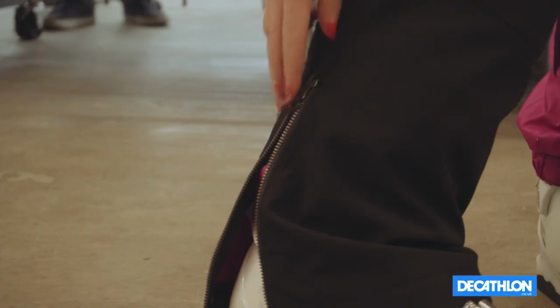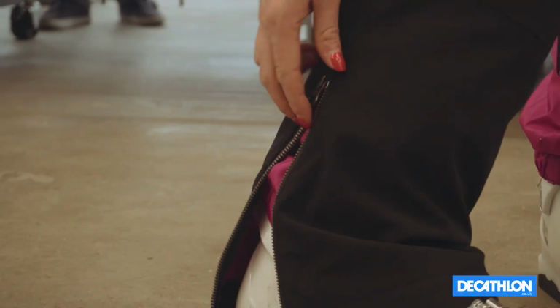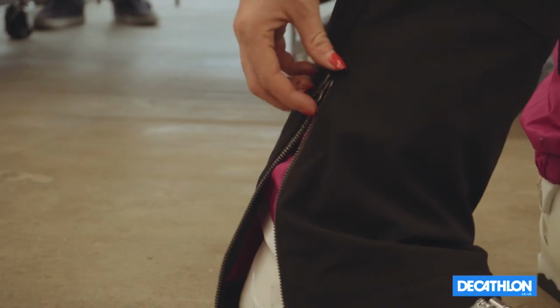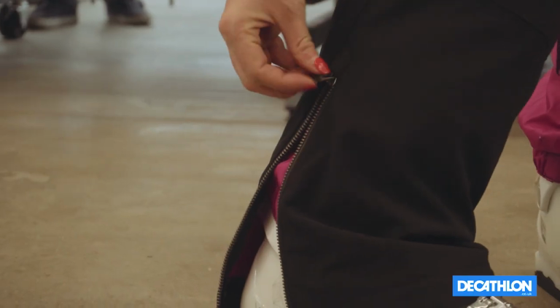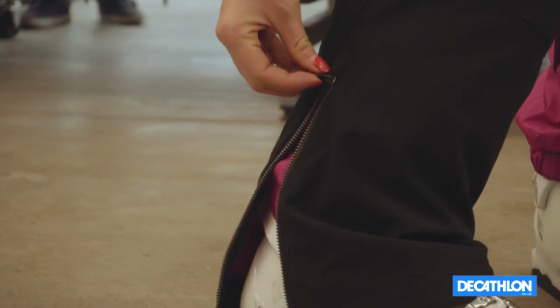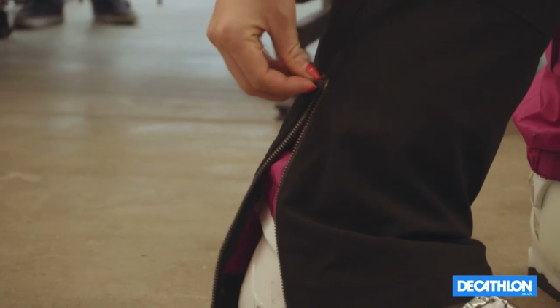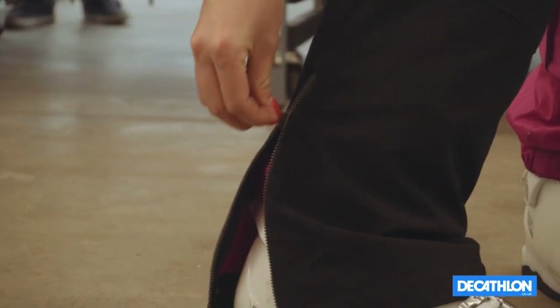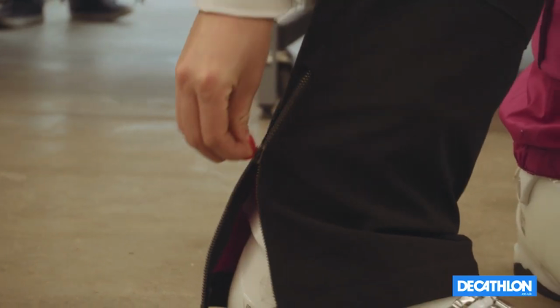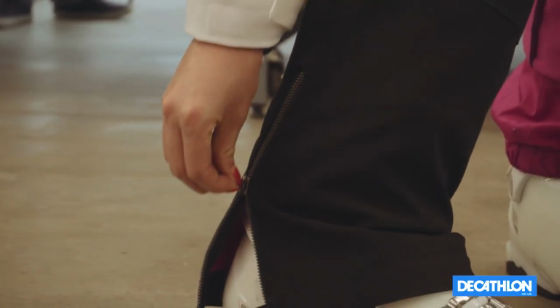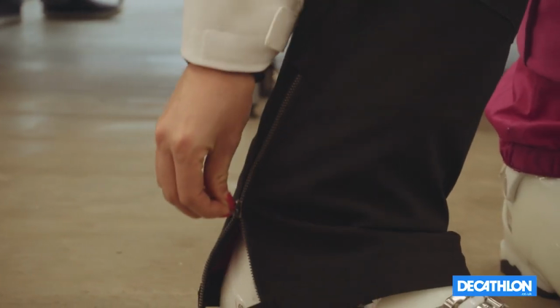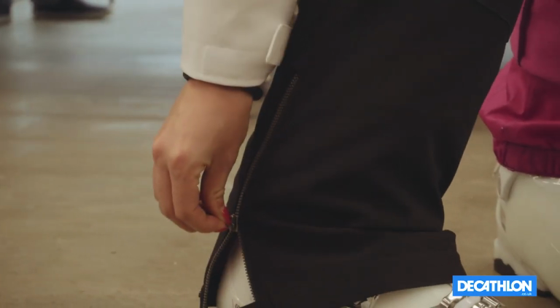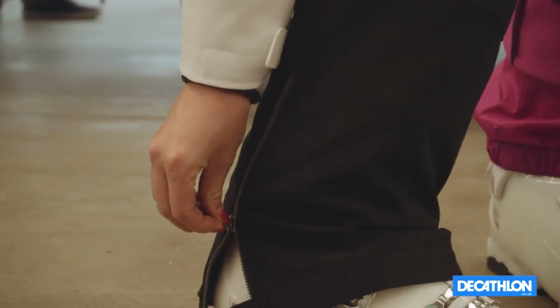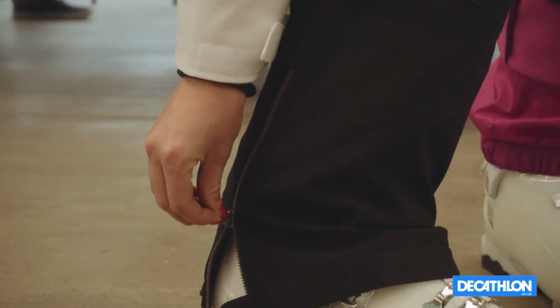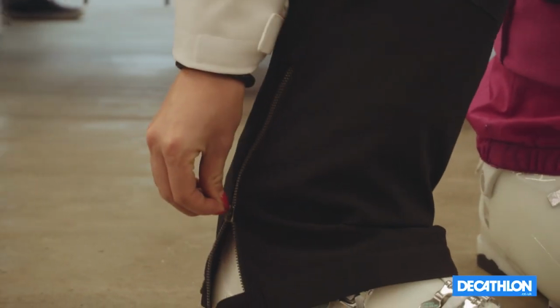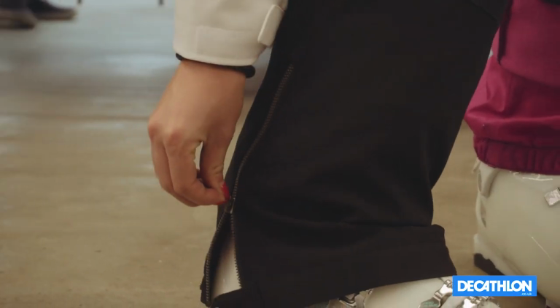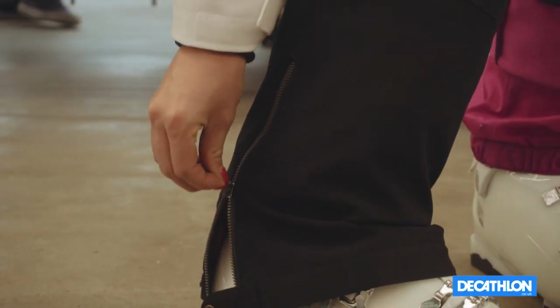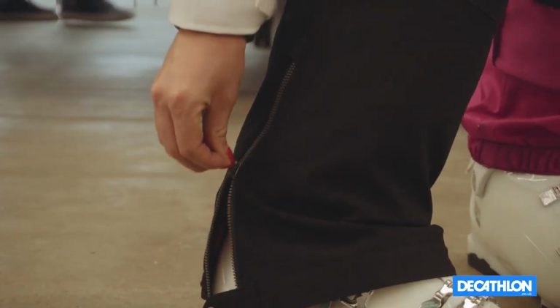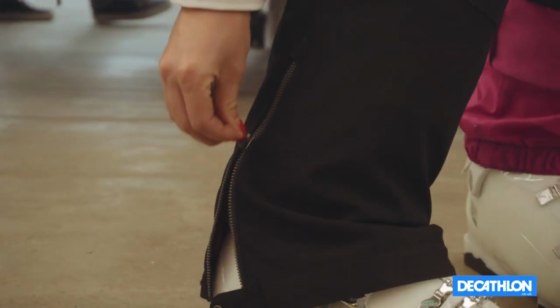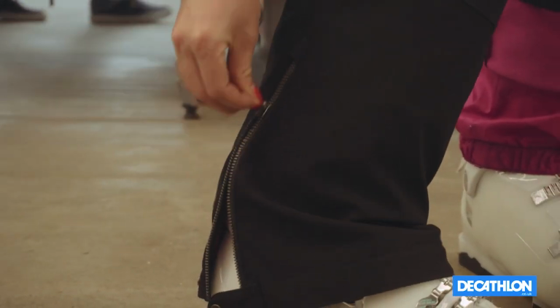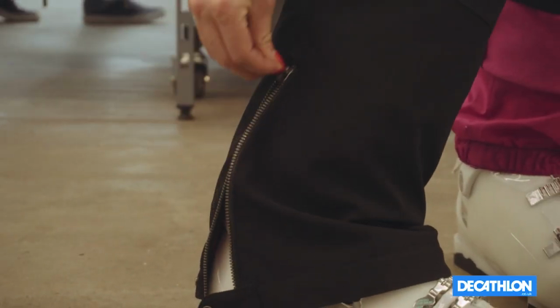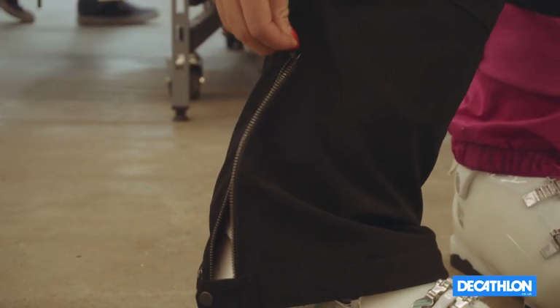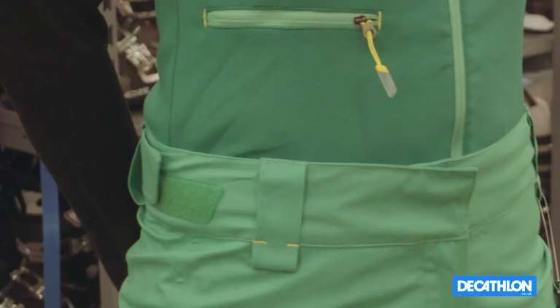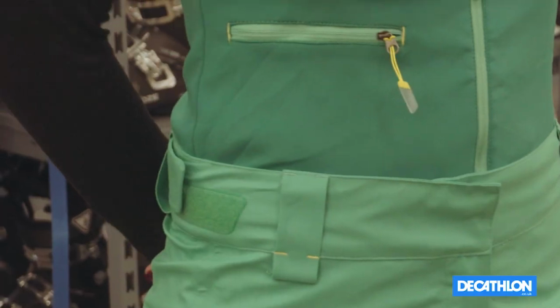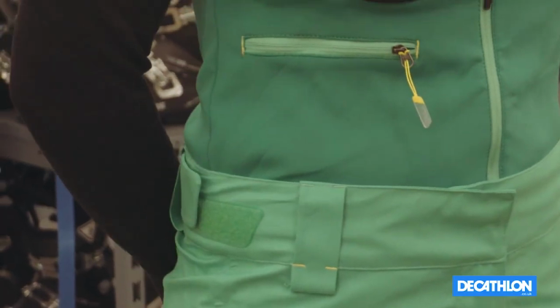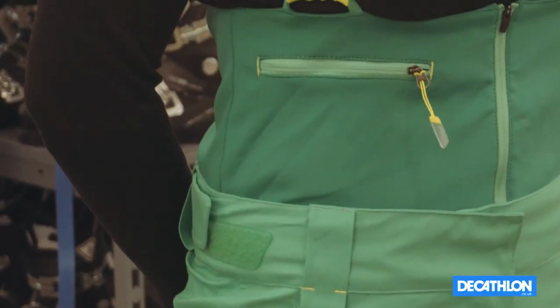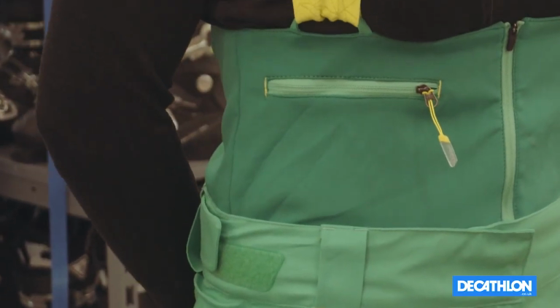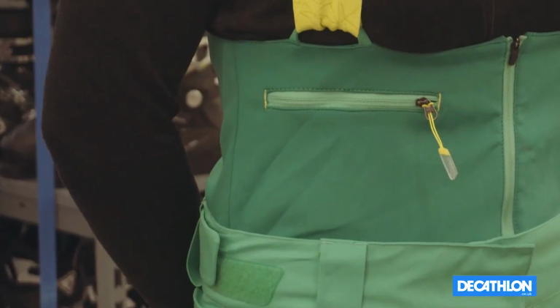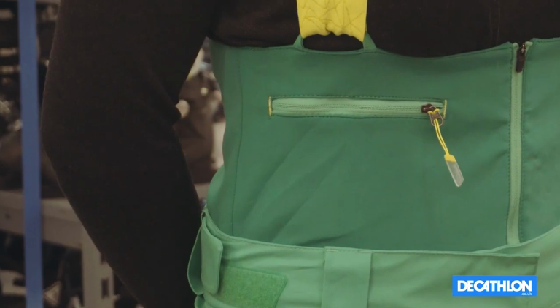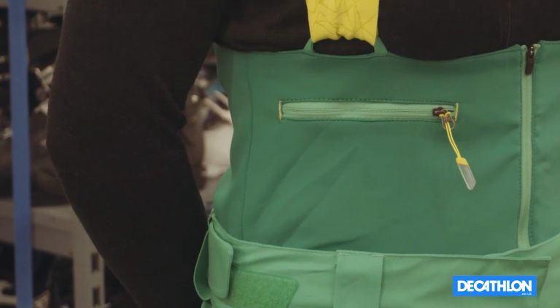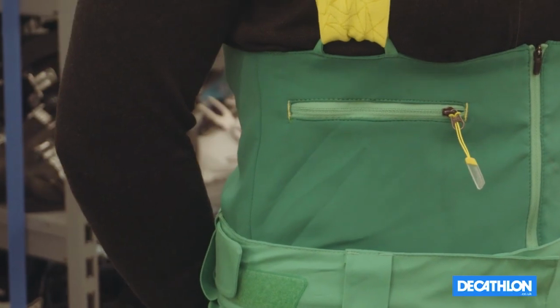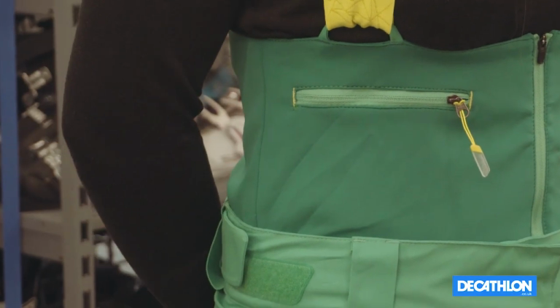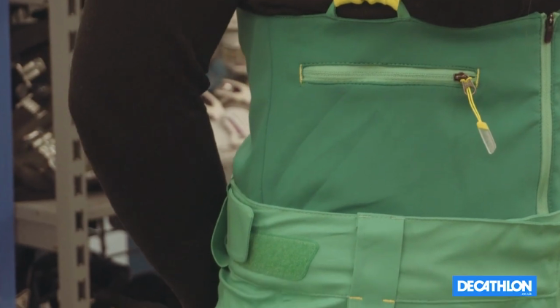We have a zip on the outer side of the trouser to make it easy for you to get your ski boot on.